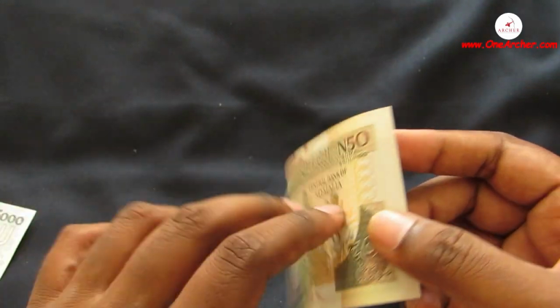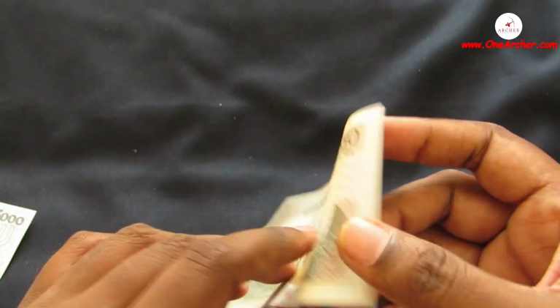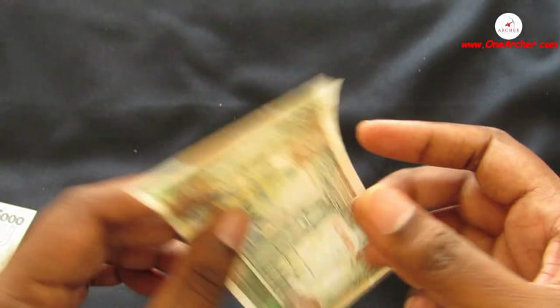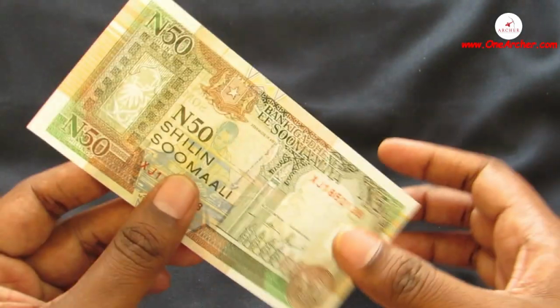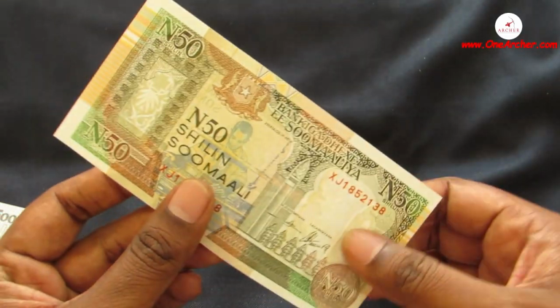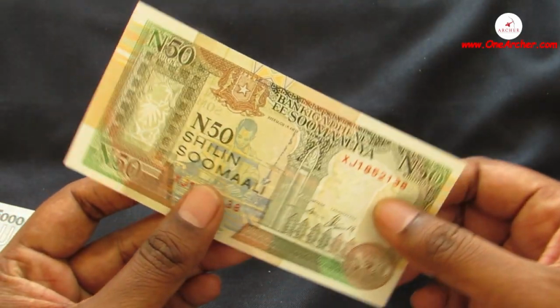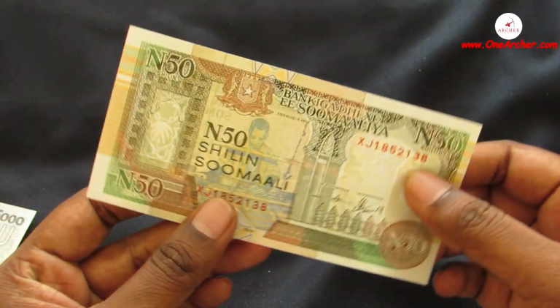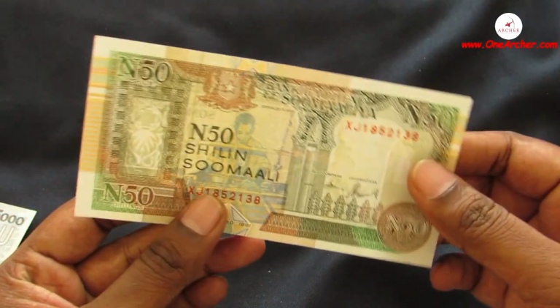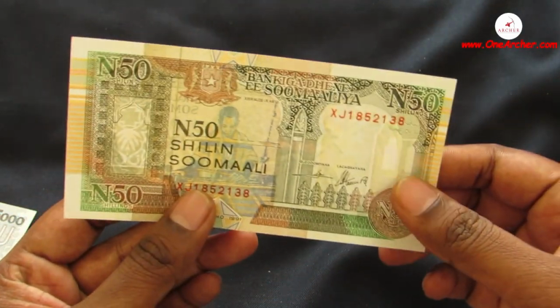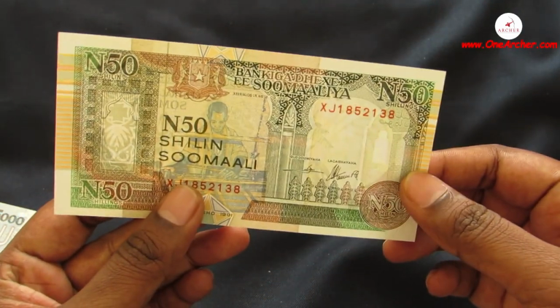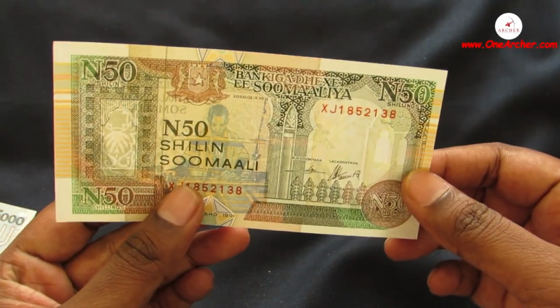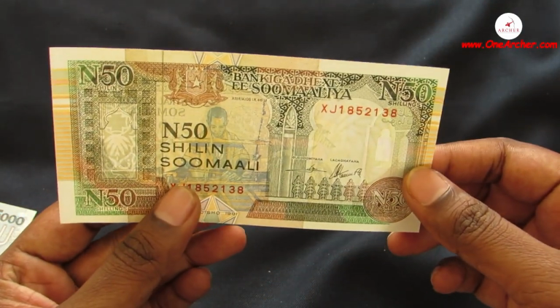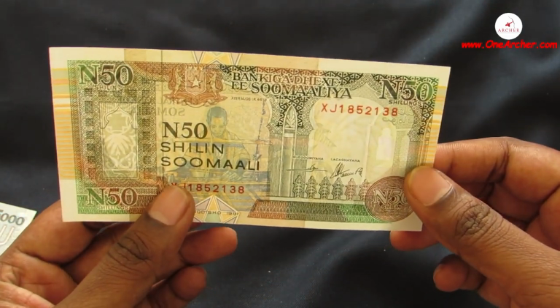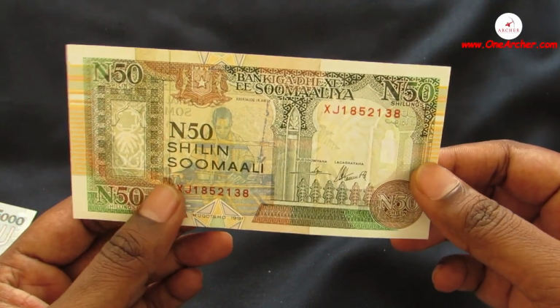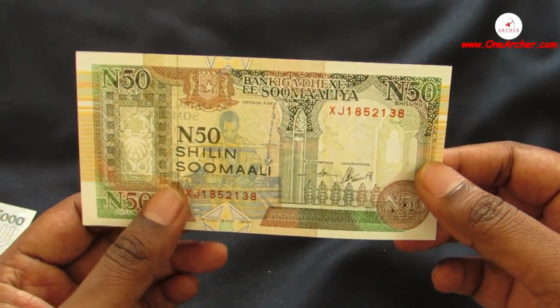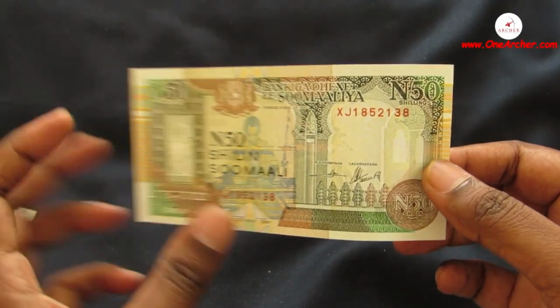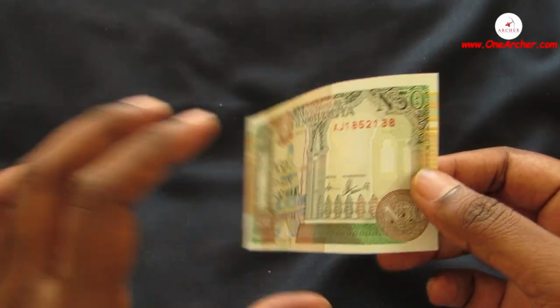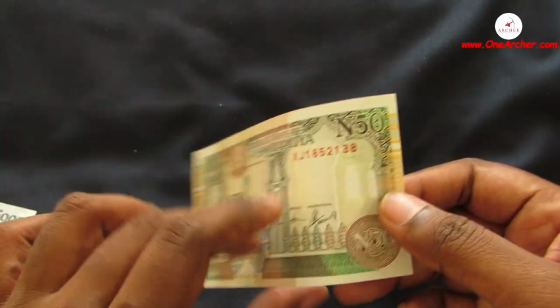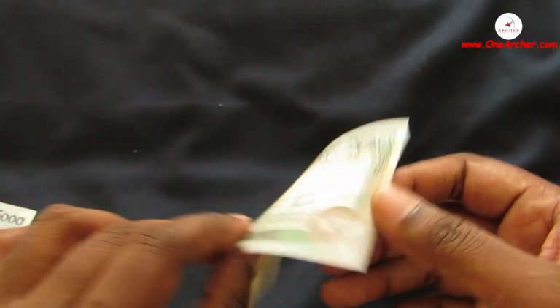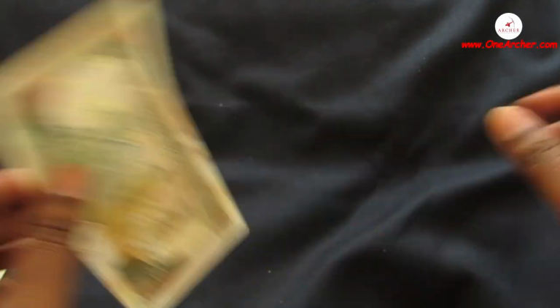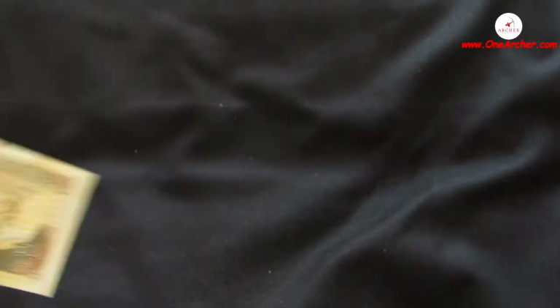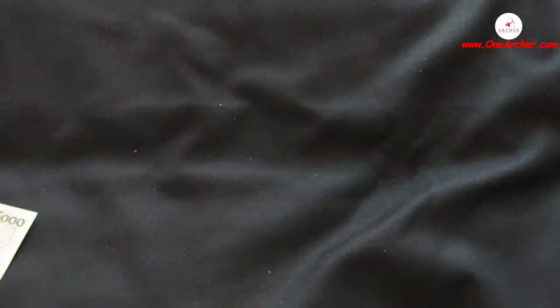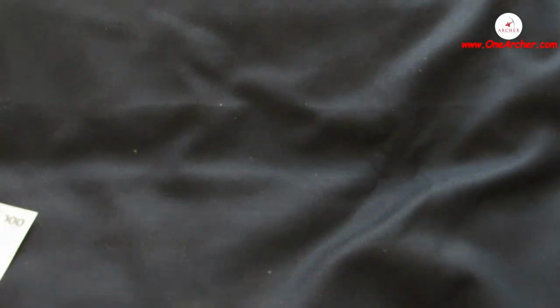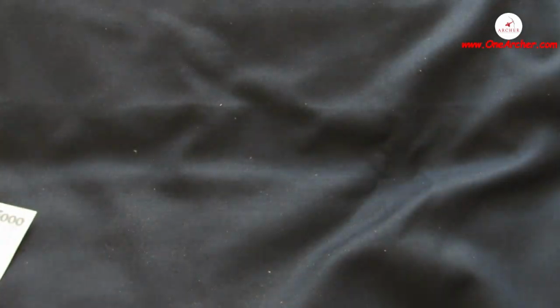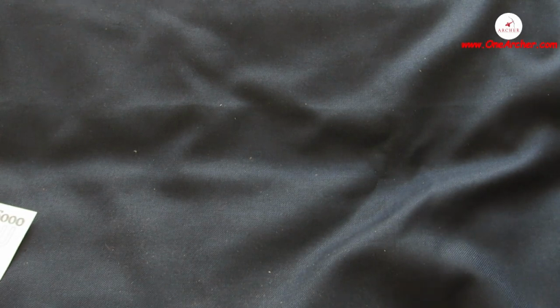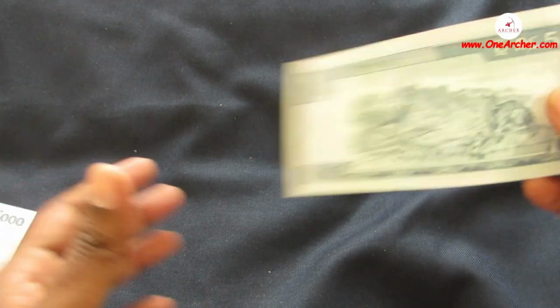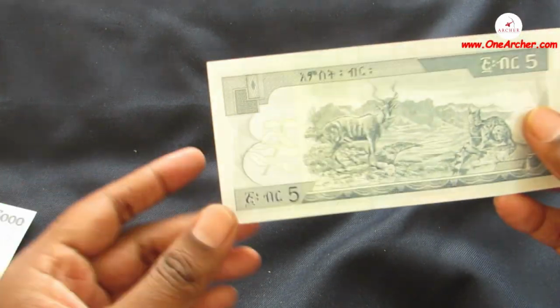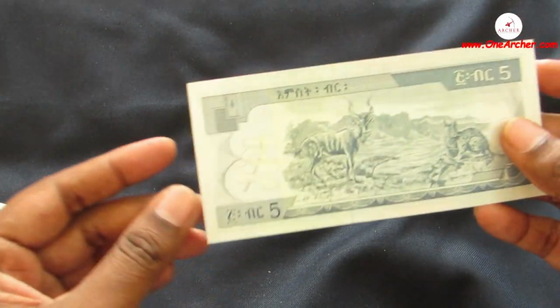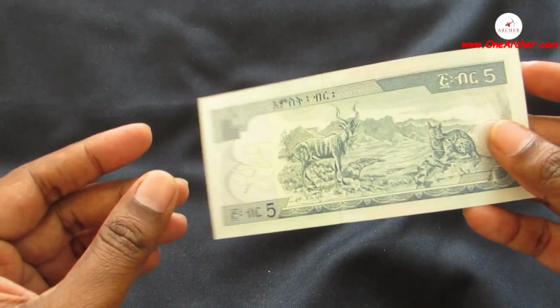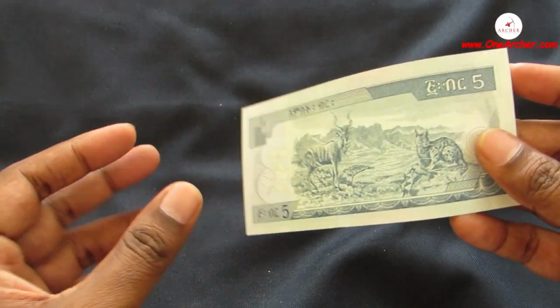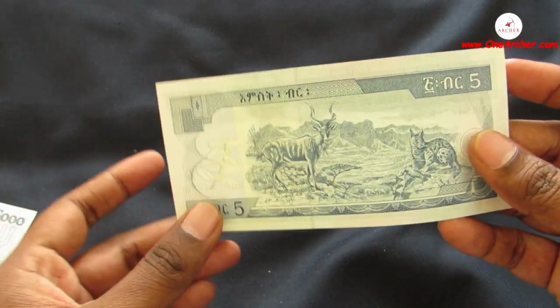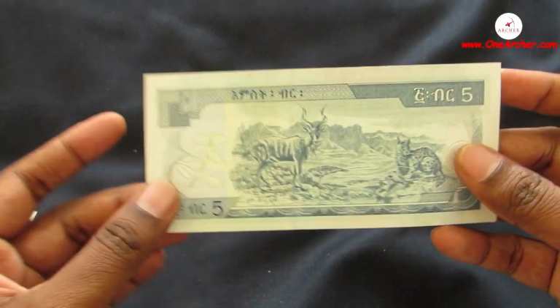The 31st one is 50 New Somali Shillings of Somalia. On the obverse are weavers, and on the reverse is a man, children, and a donkey.